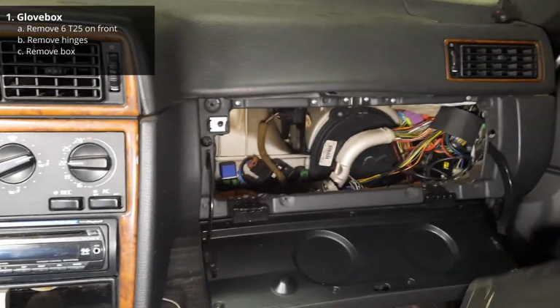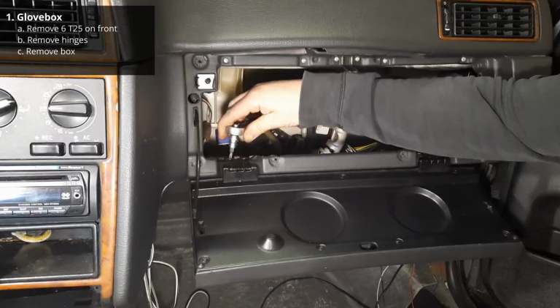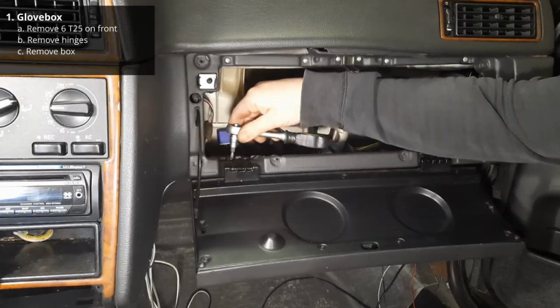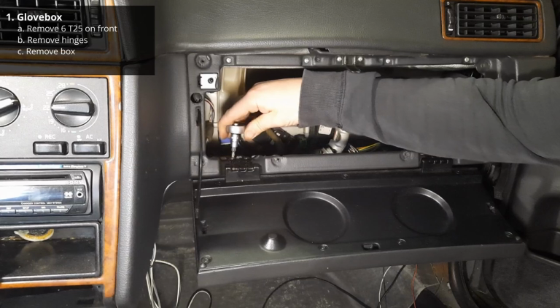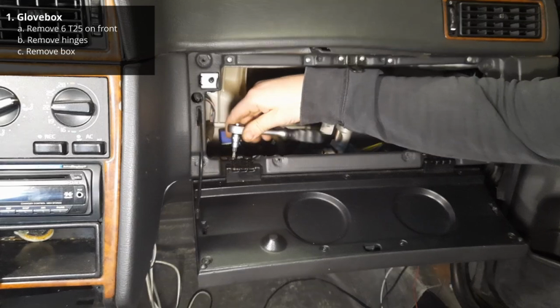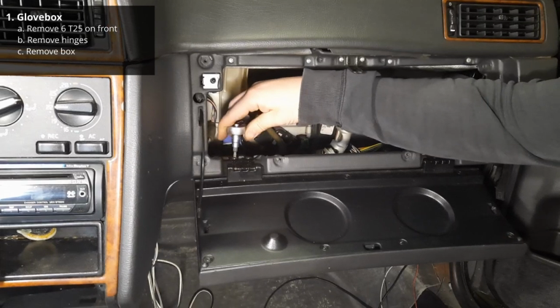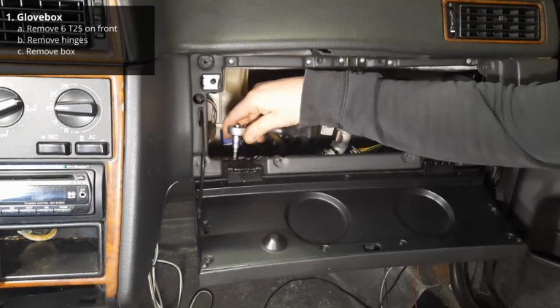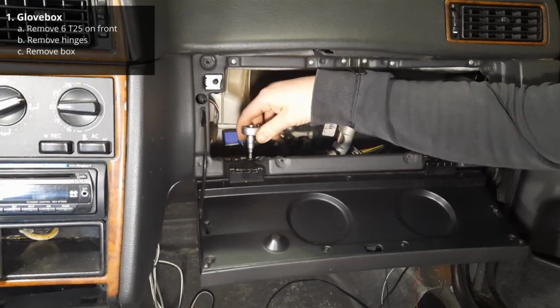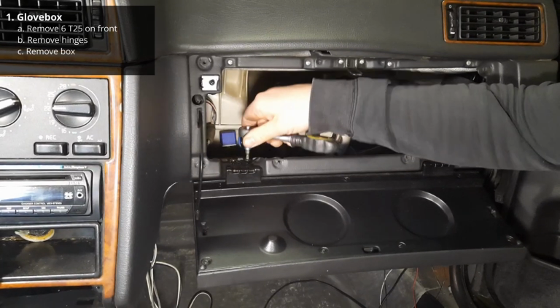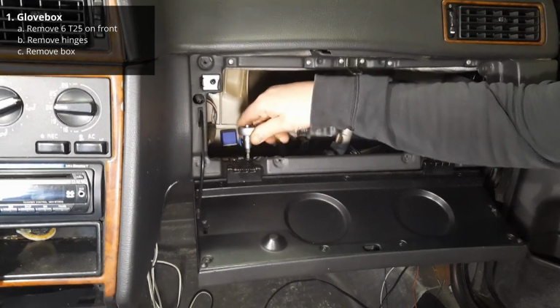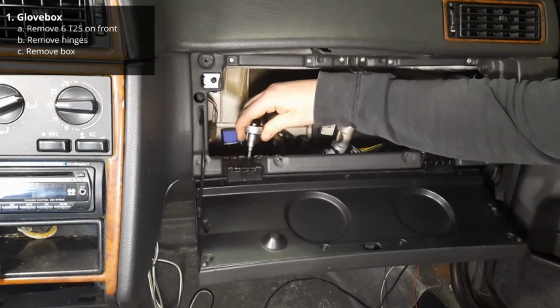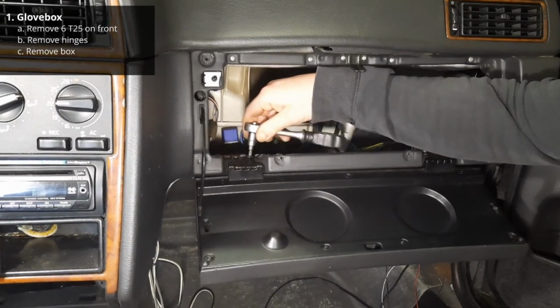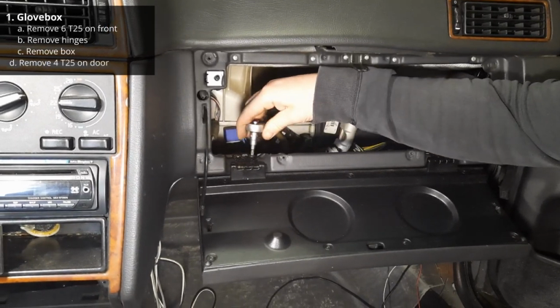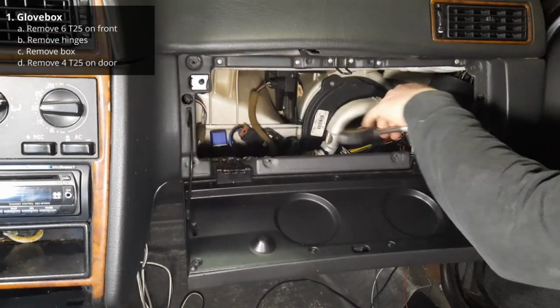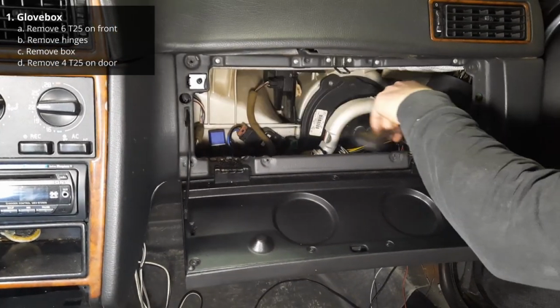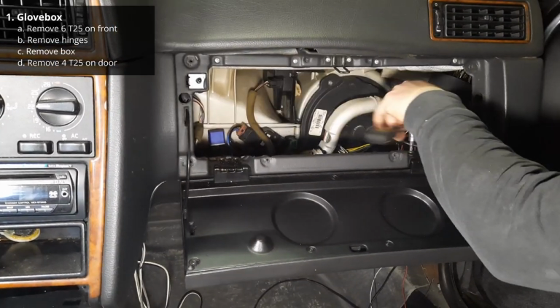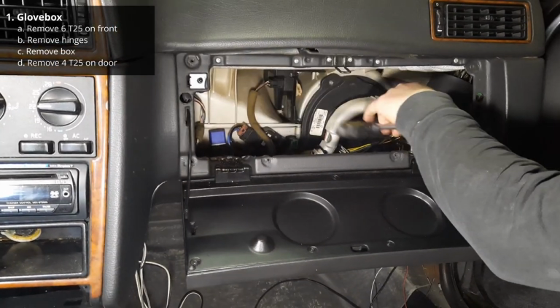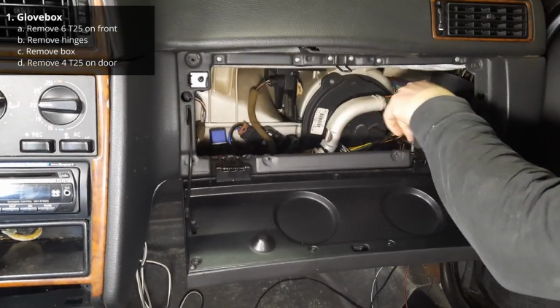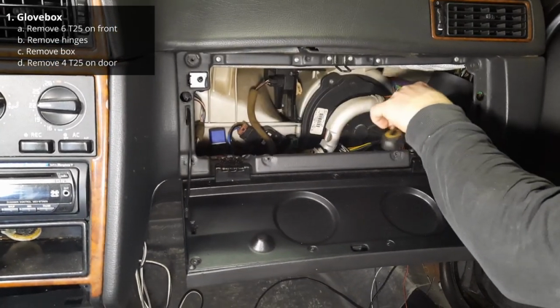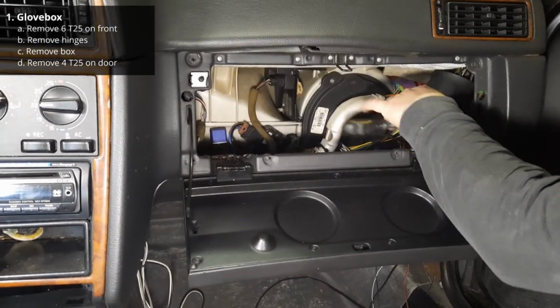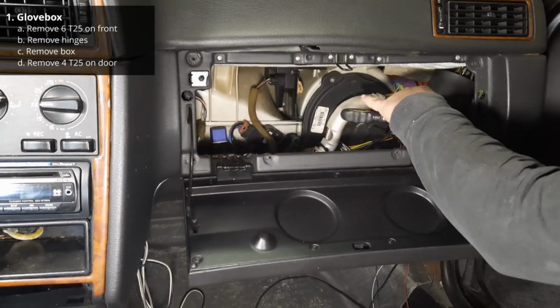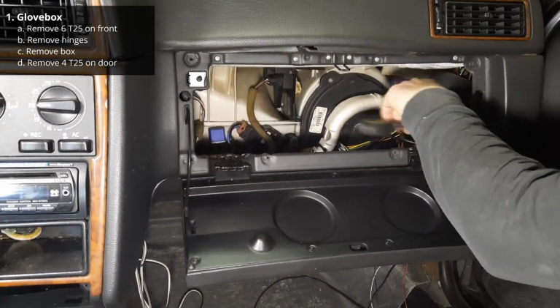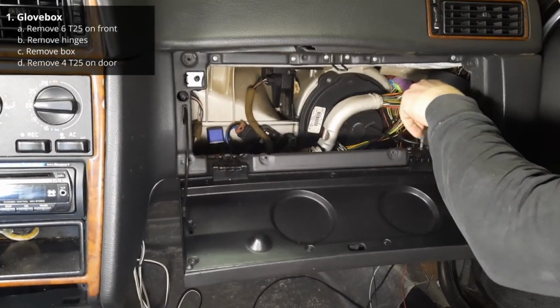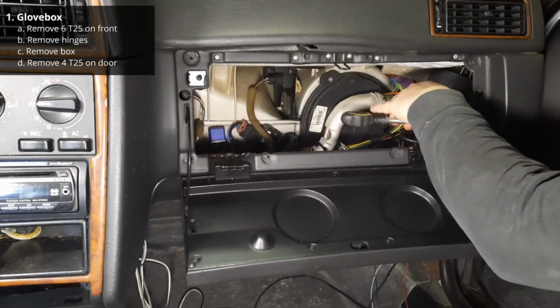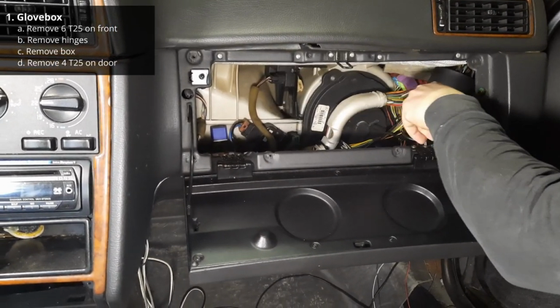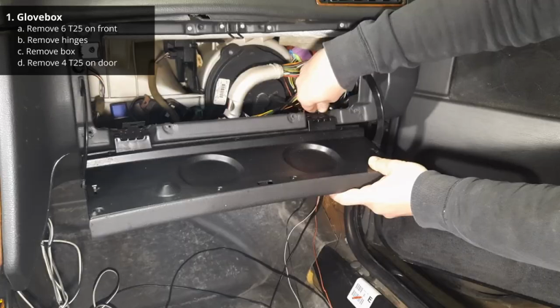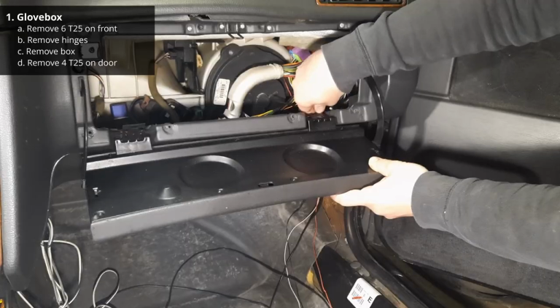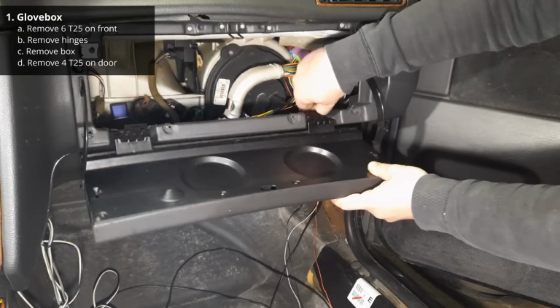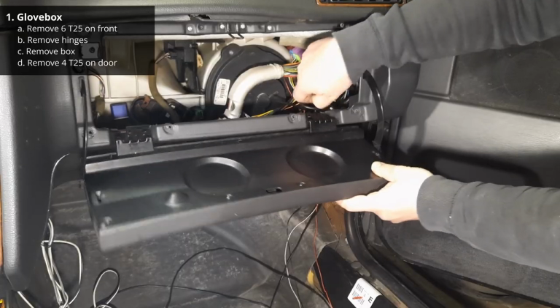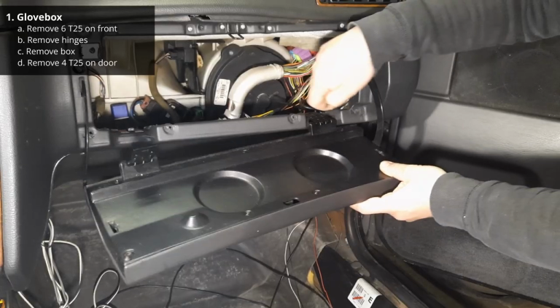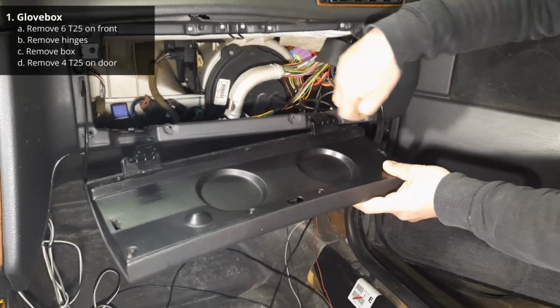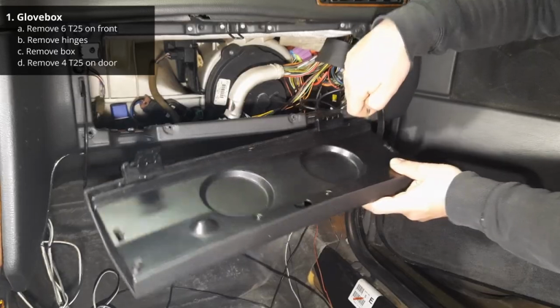To make things a little easier later on, you can take out the glove box door by removing the four T25 screws holding it in place.